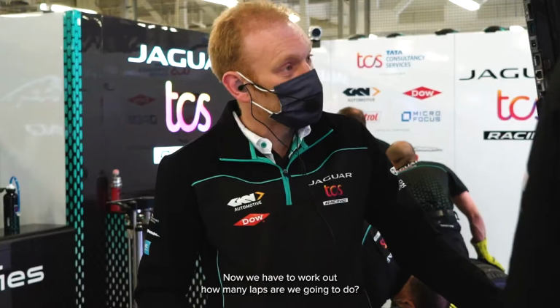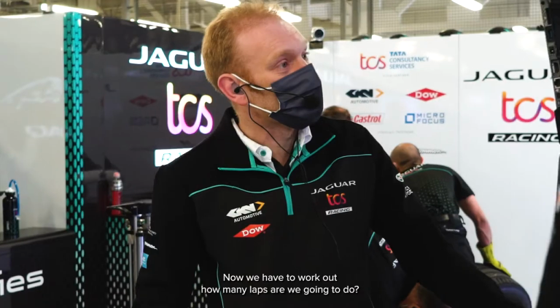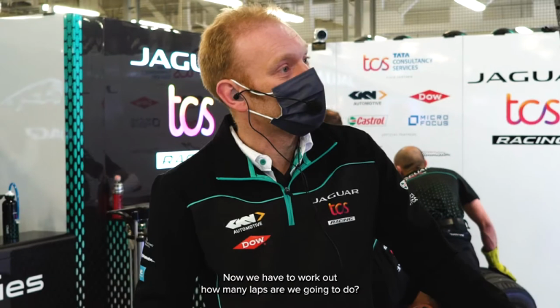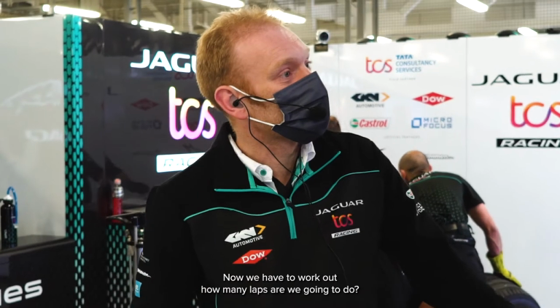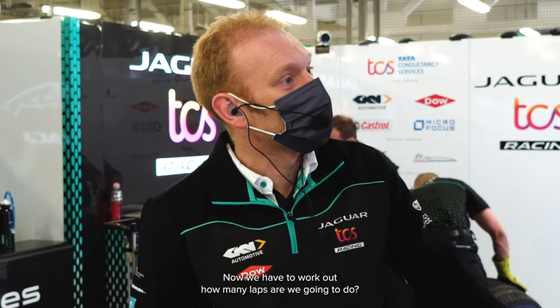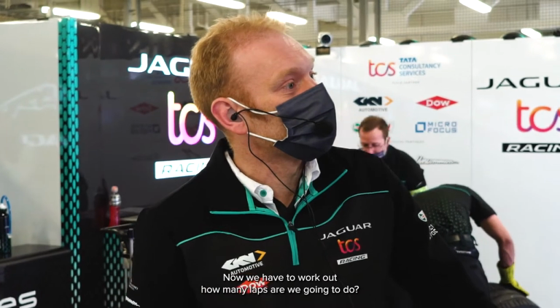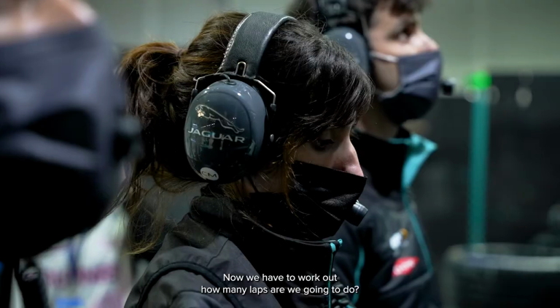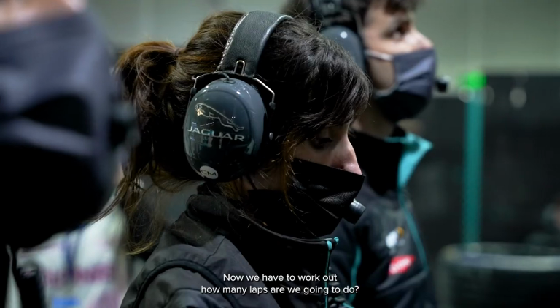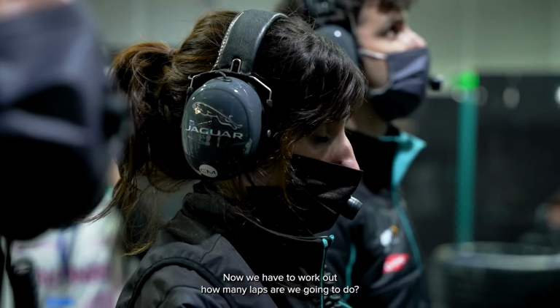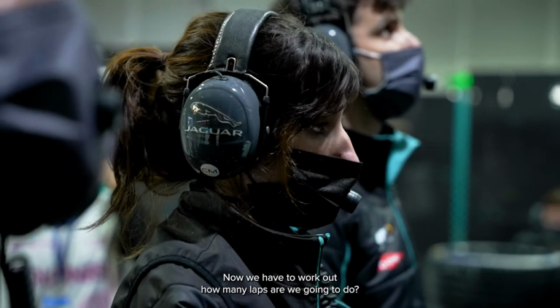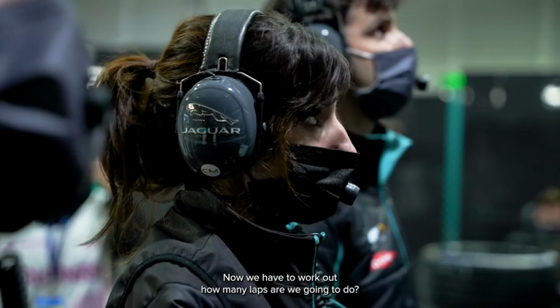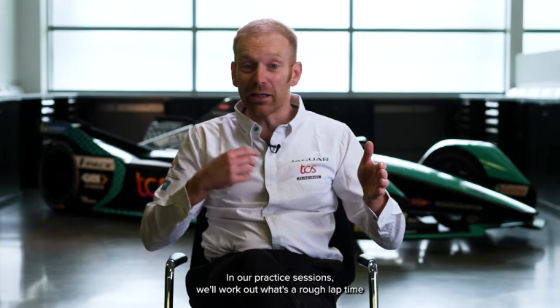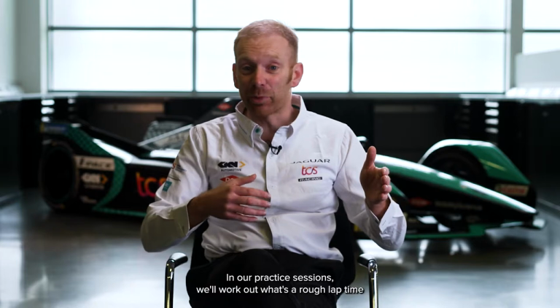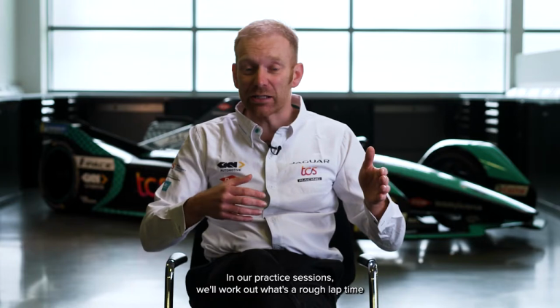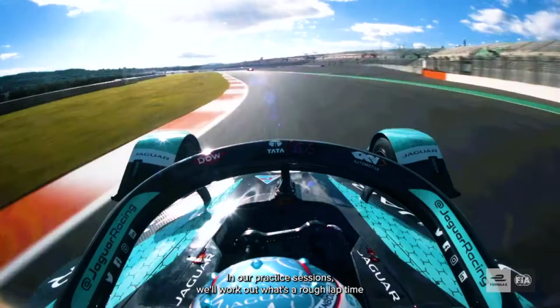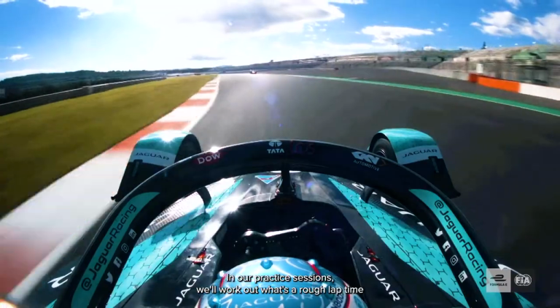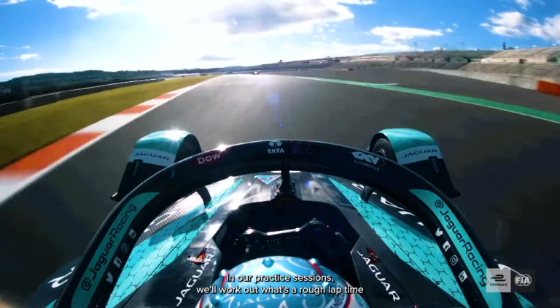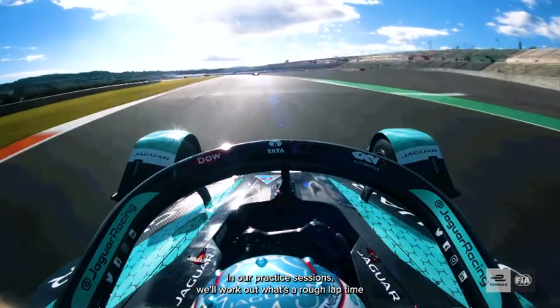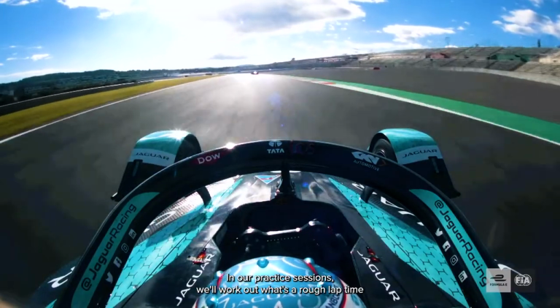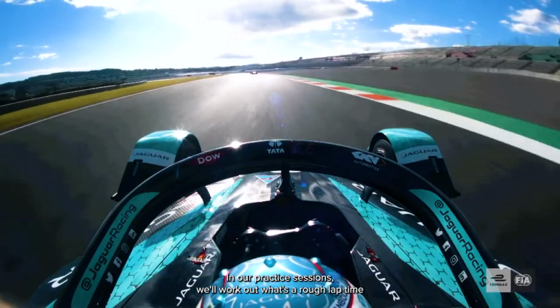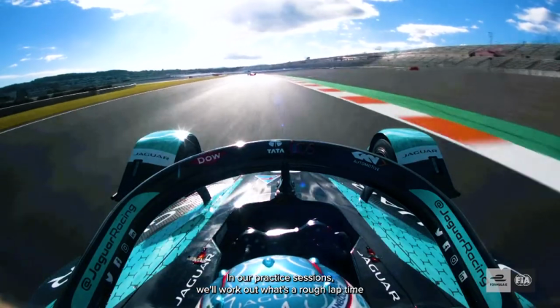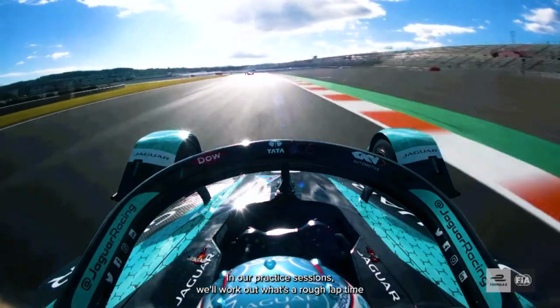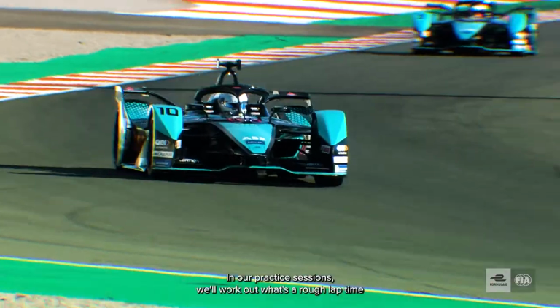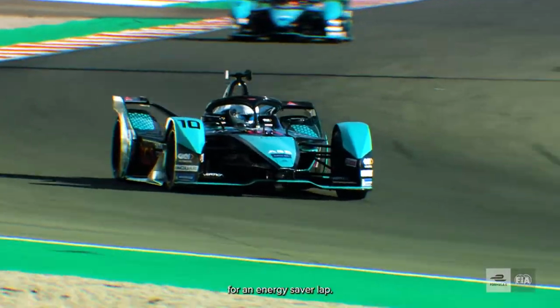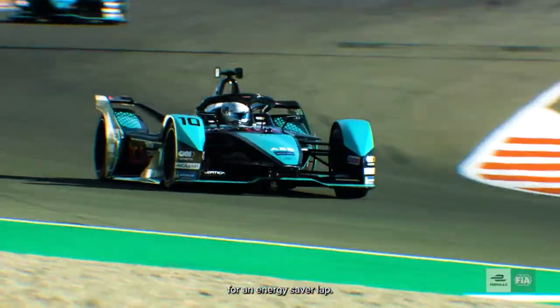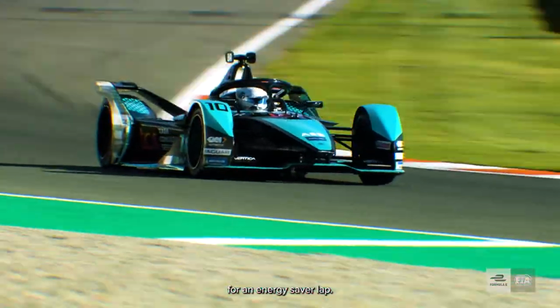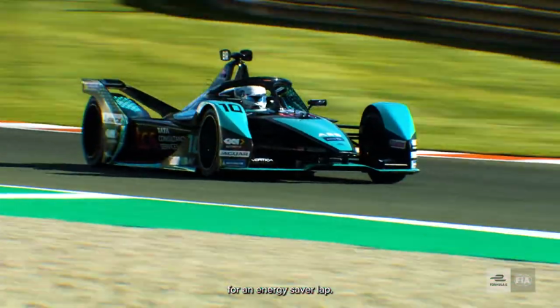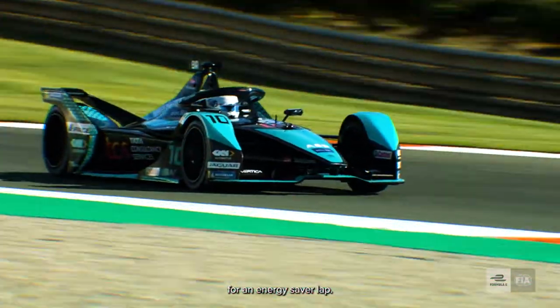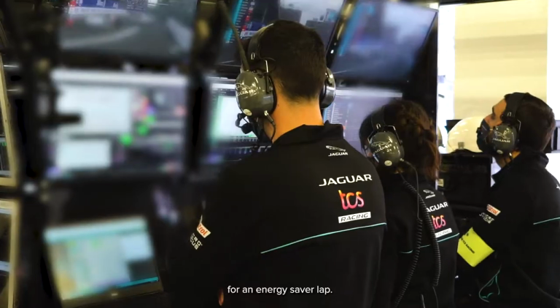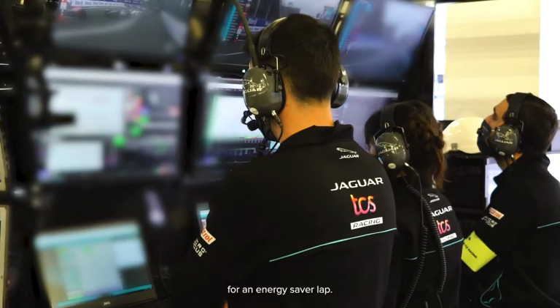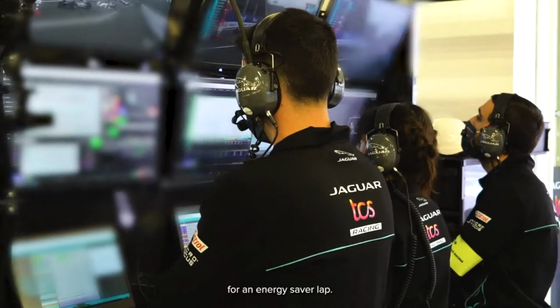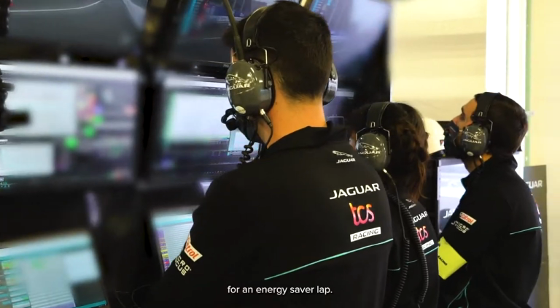Now we have to work out: how many laps are we going to do? In our practice sessions, we'll work out what's a rough lap time for an energy-save lap — lap efficiency.